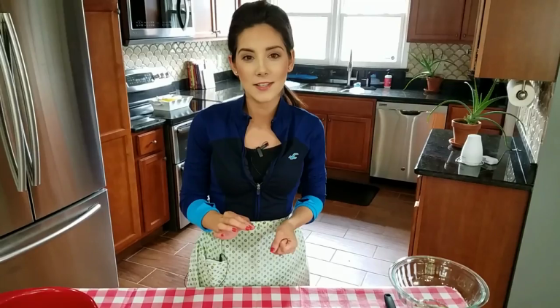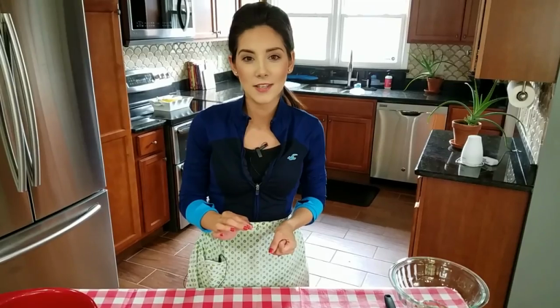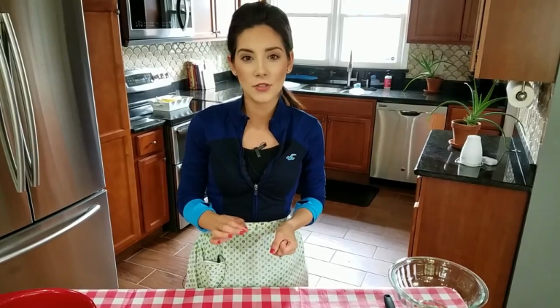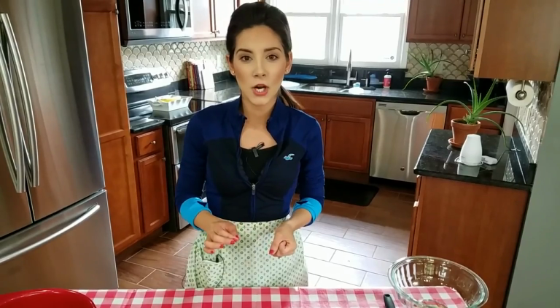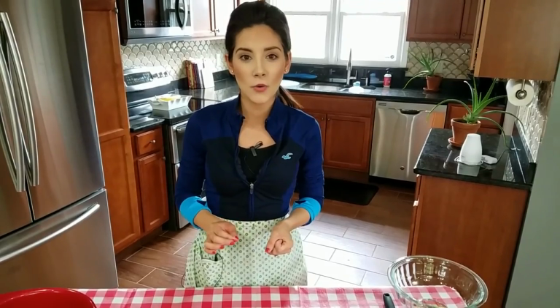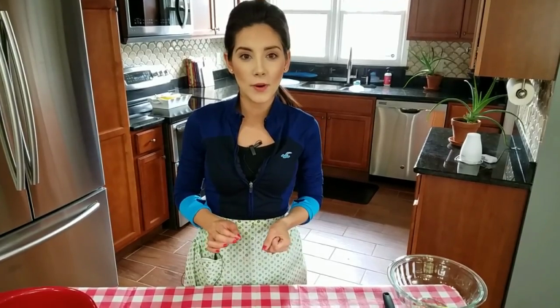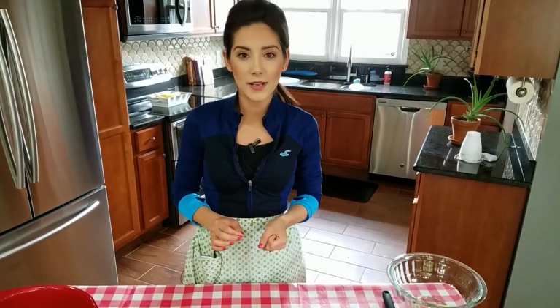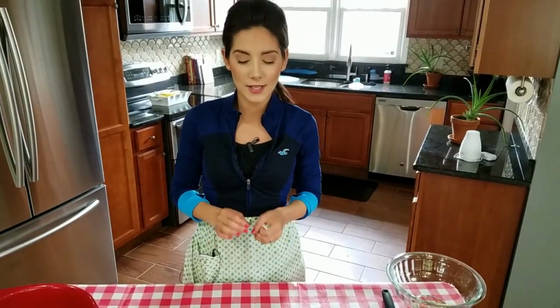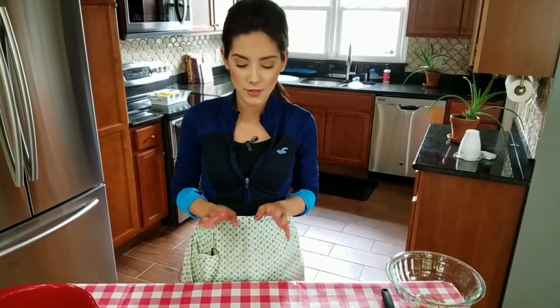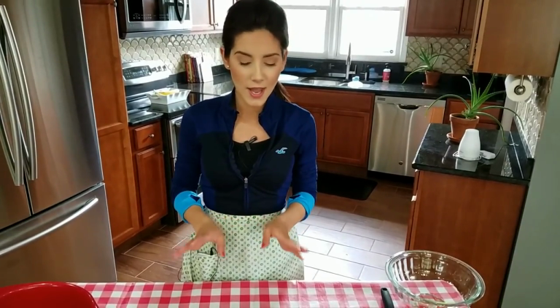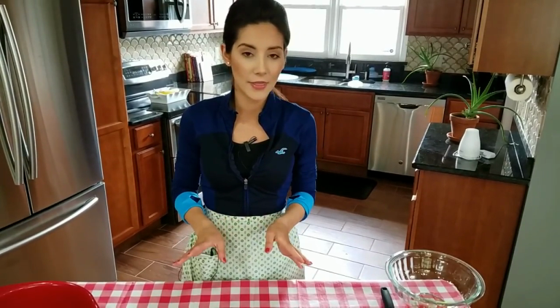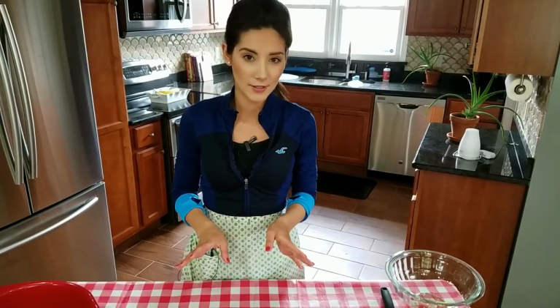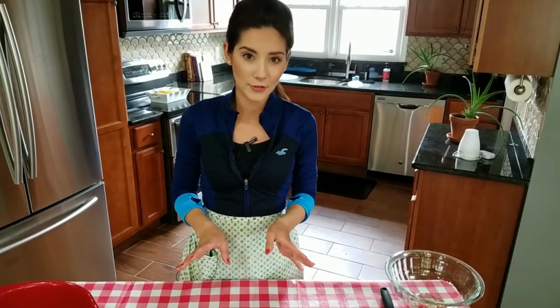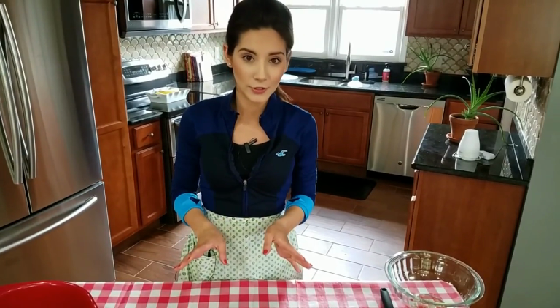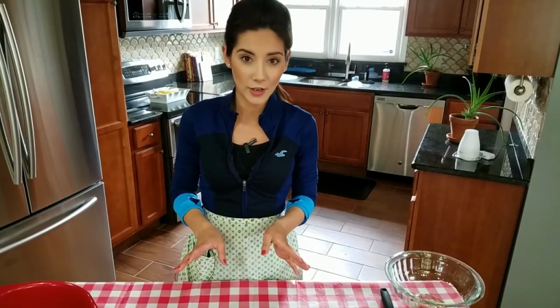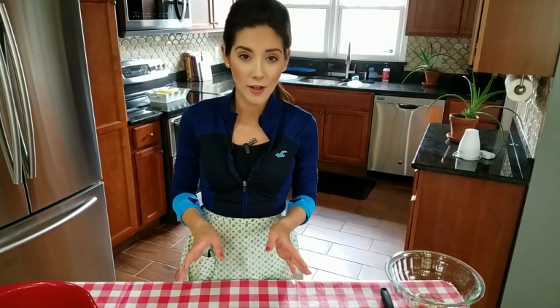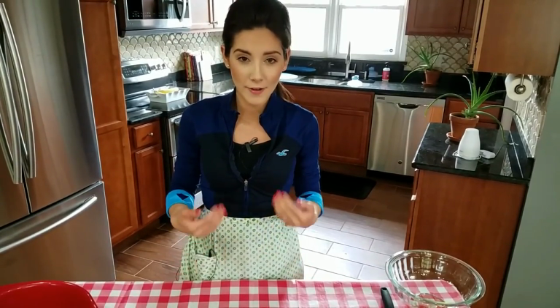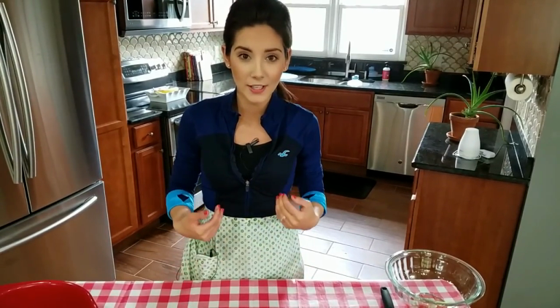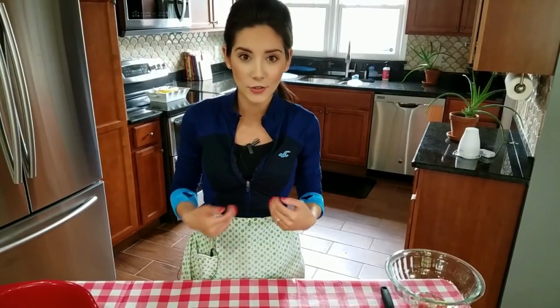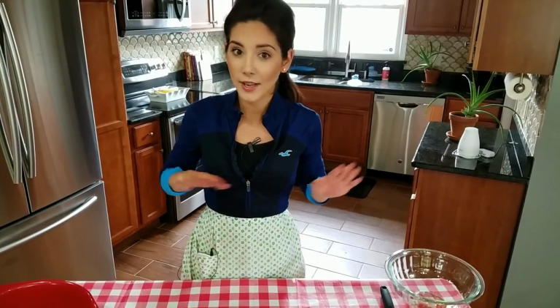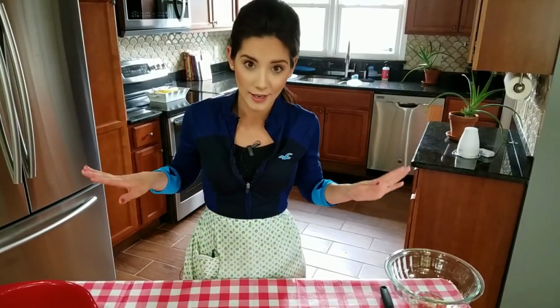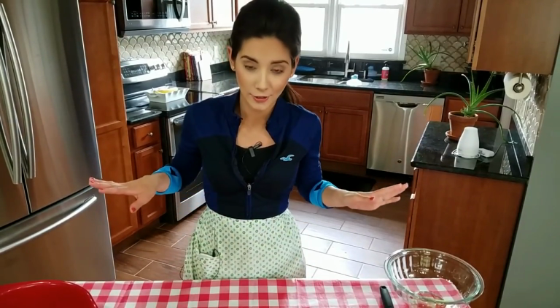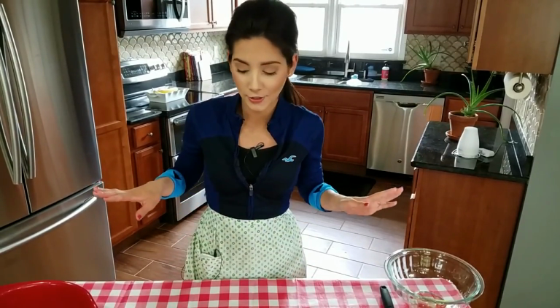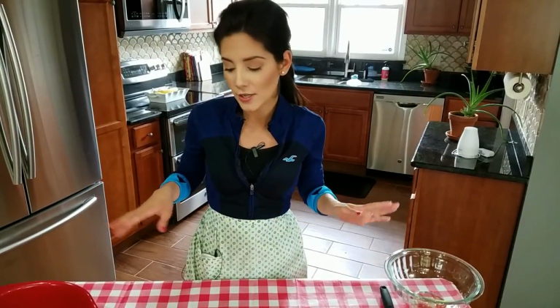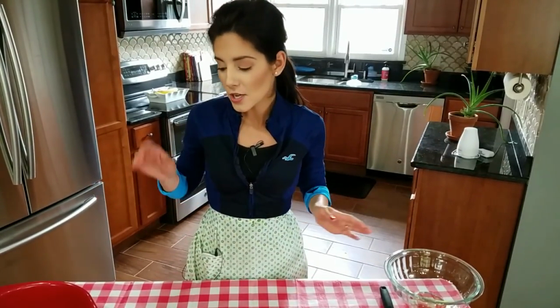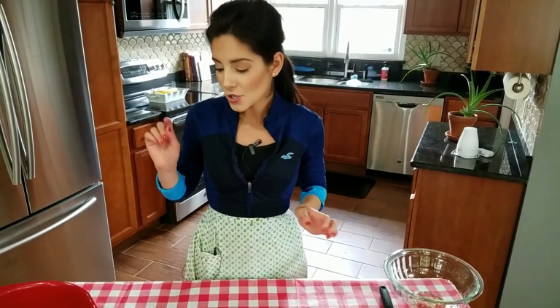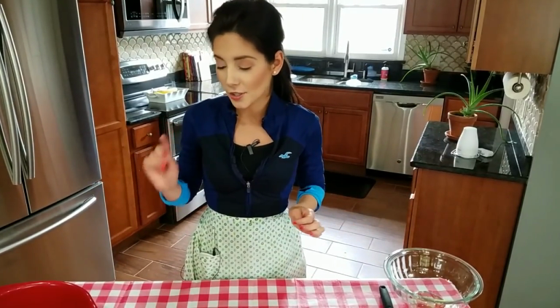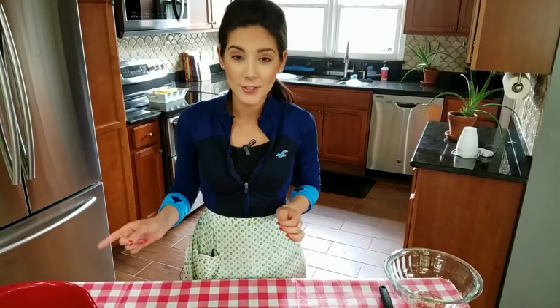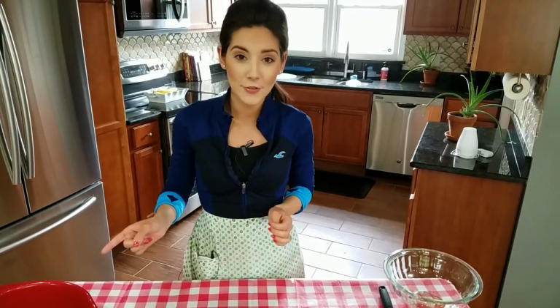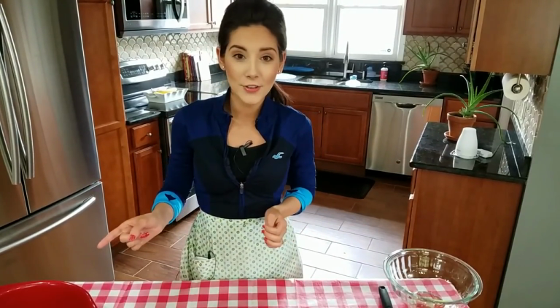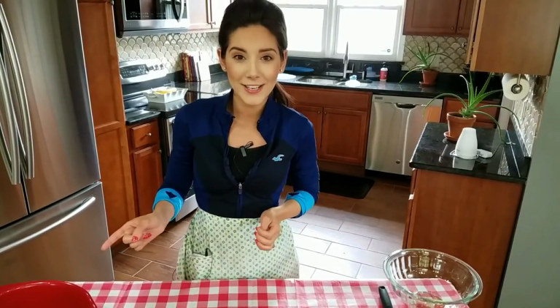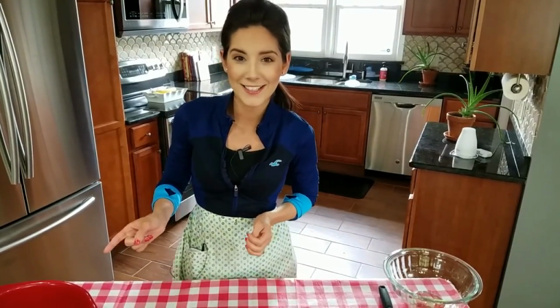It's a yeast dough, but it's not that difficult at all. If I can do it, anyone can do it. So let's go over the ingredients.